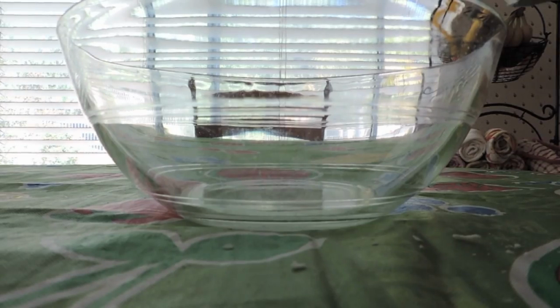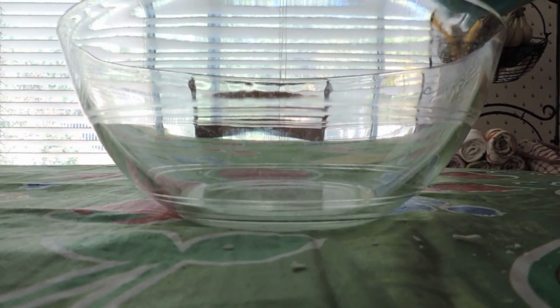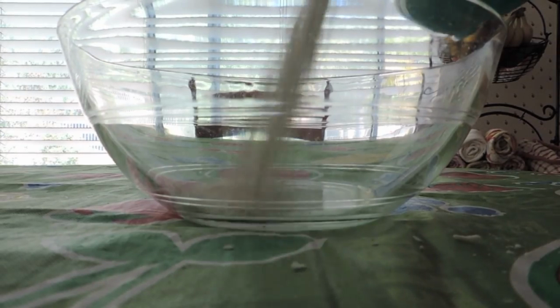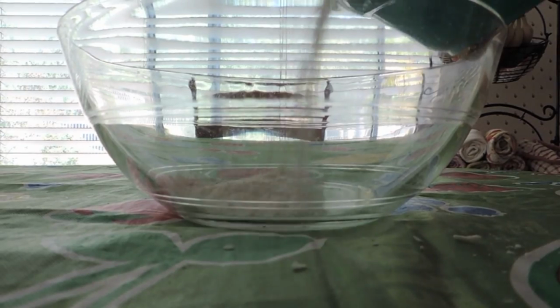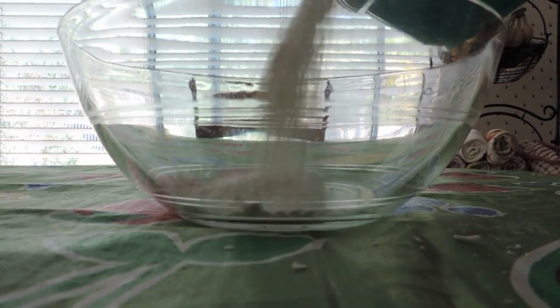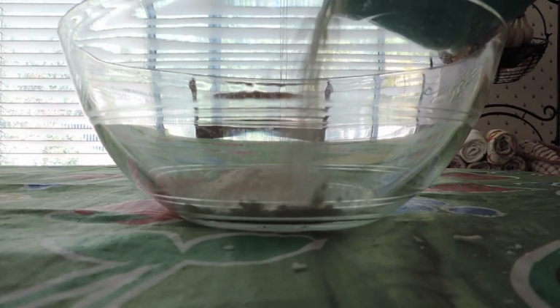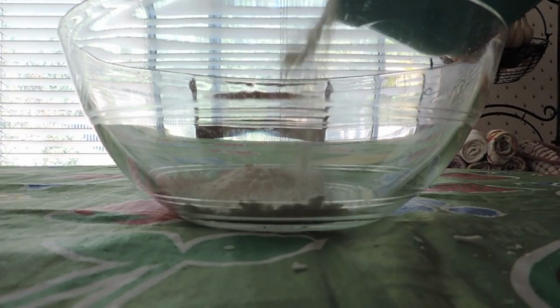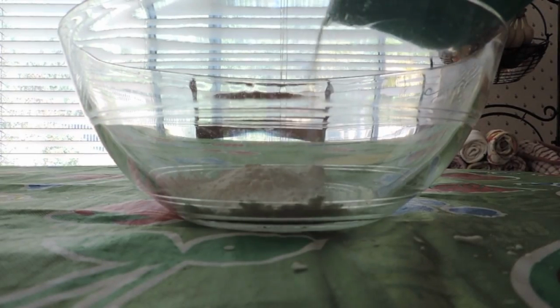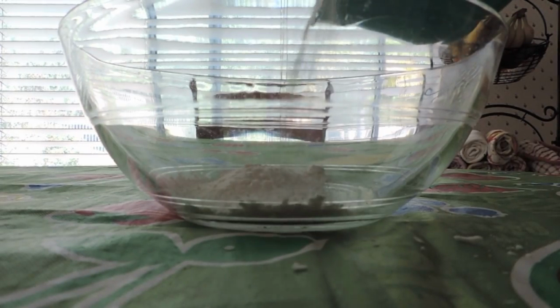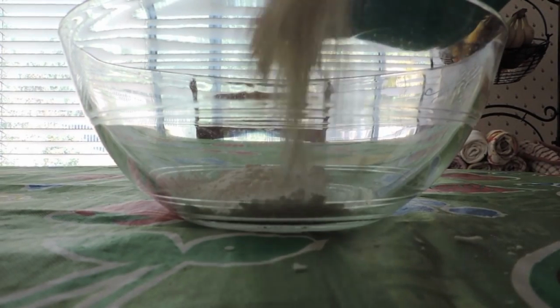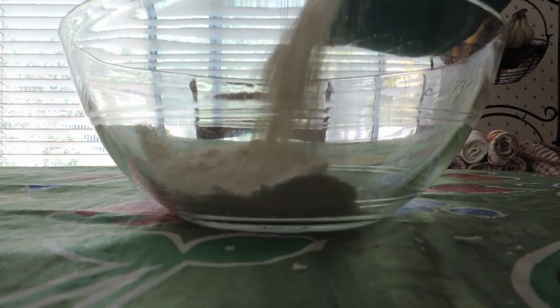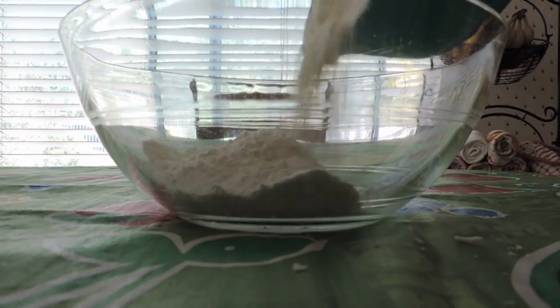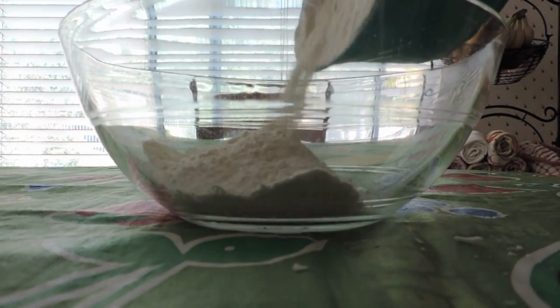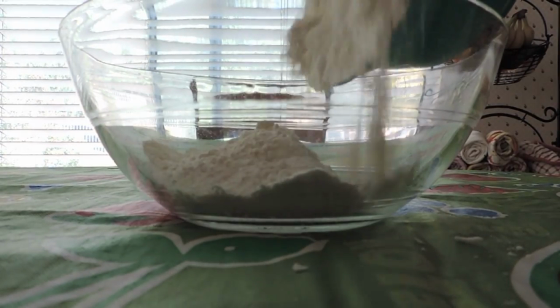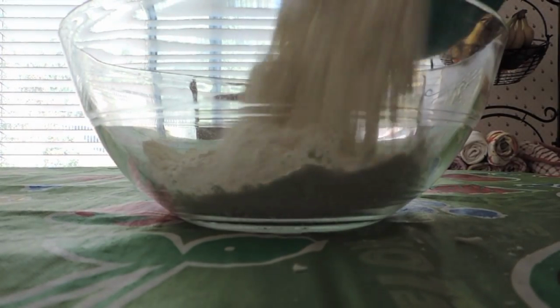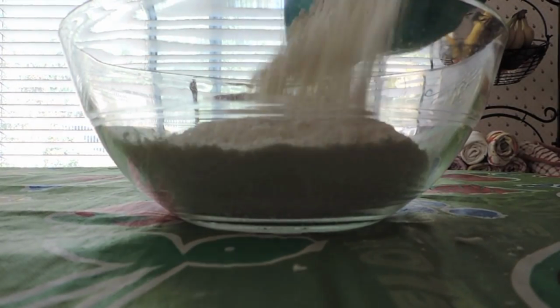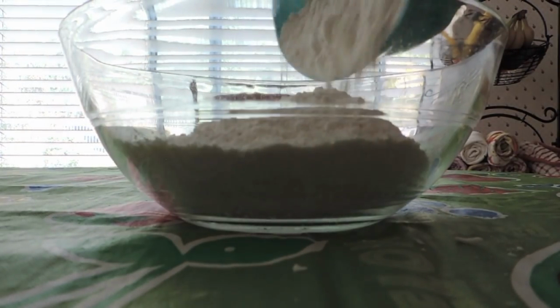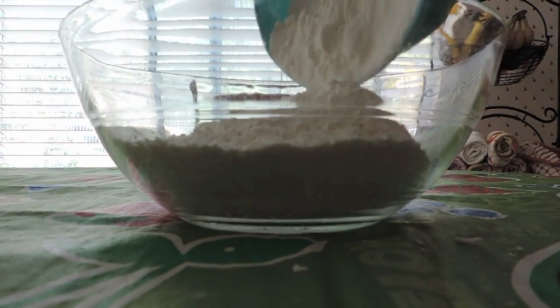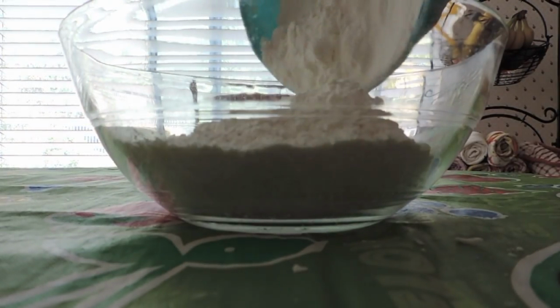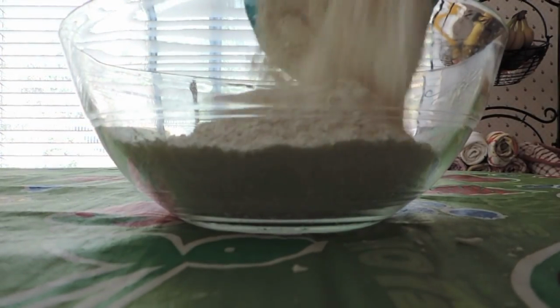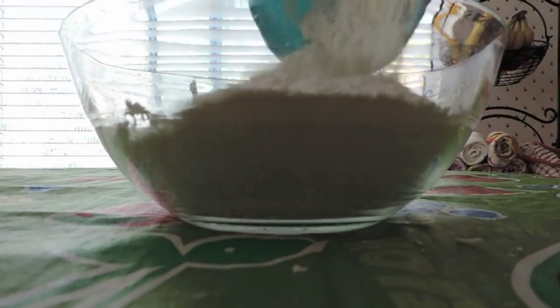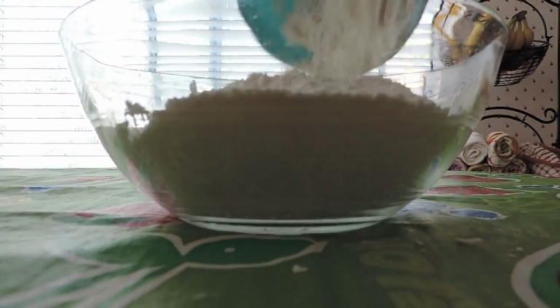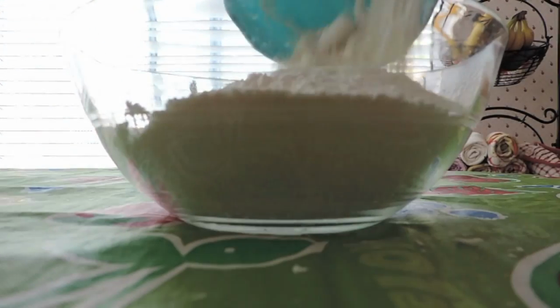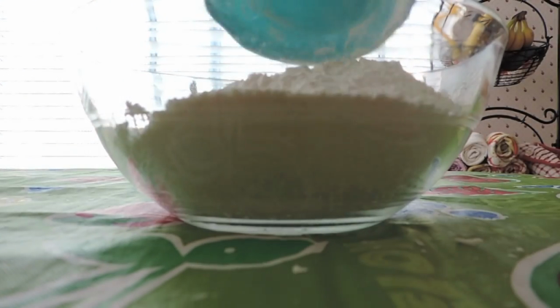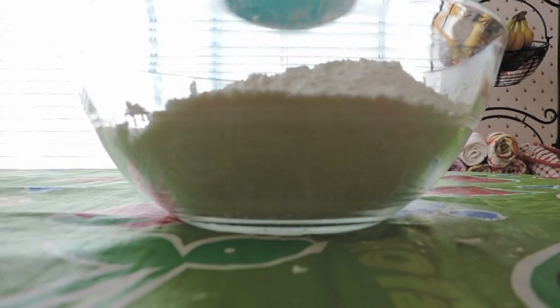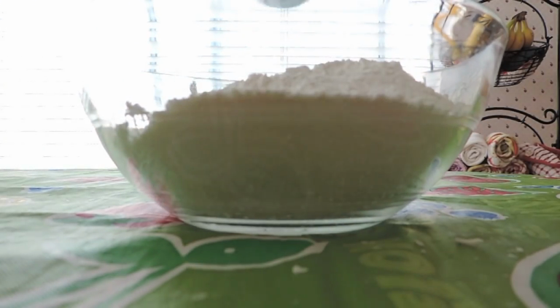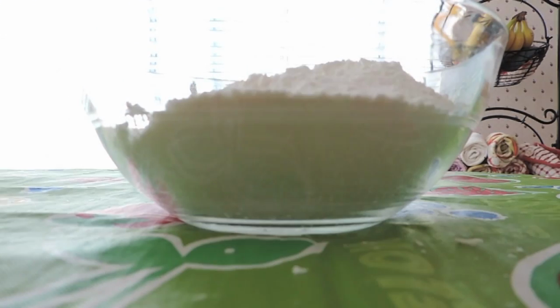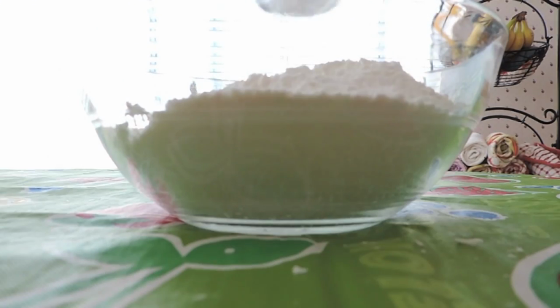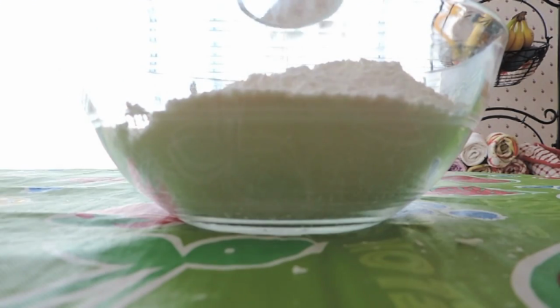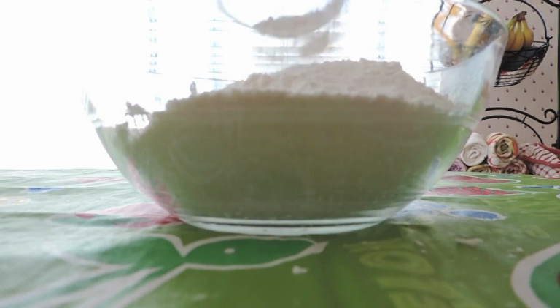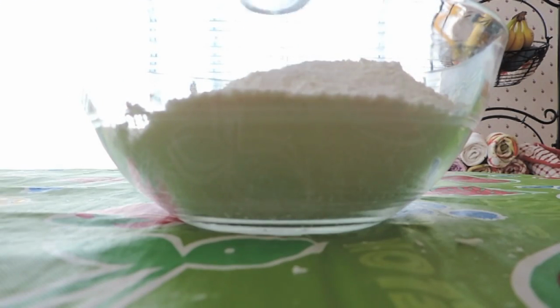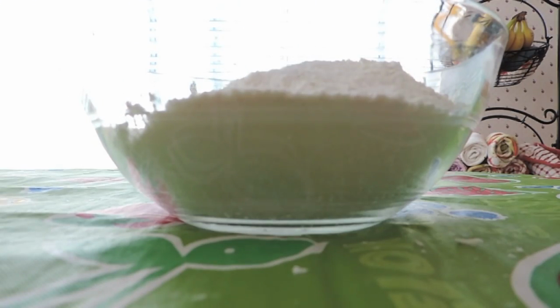Alright, so the first step is to just whisk together all the dry ingredients and set aside.